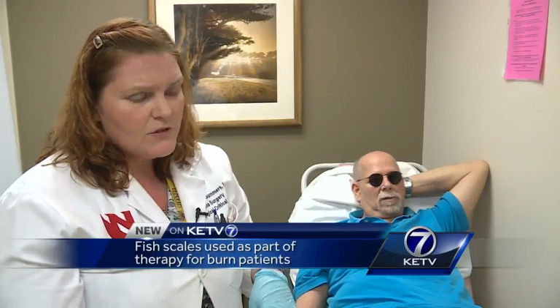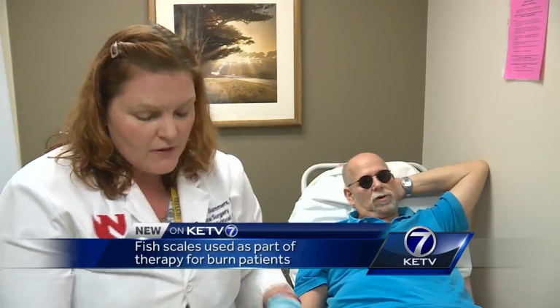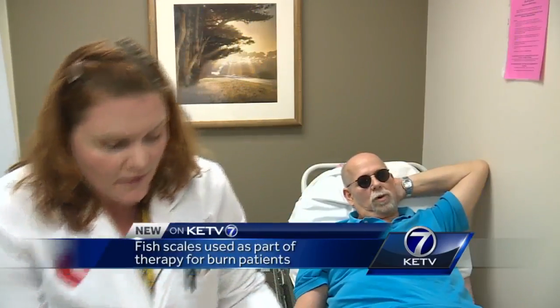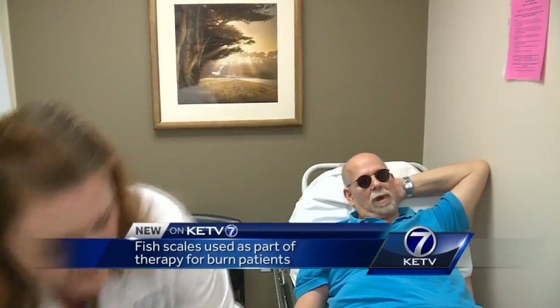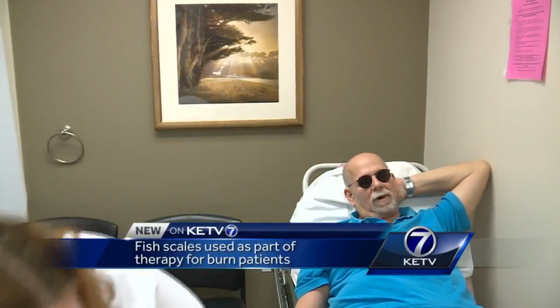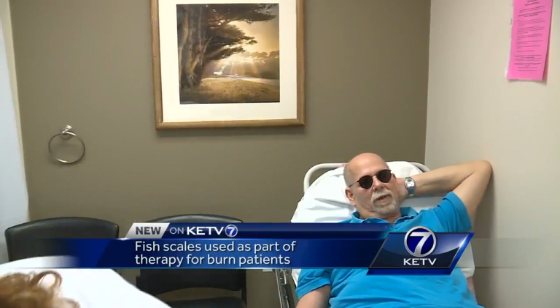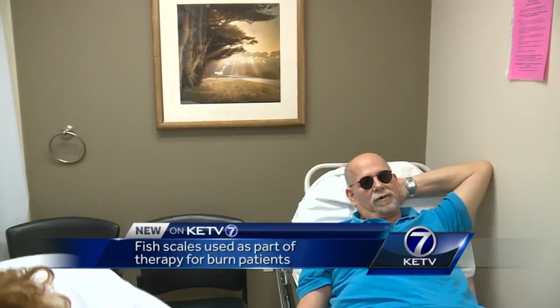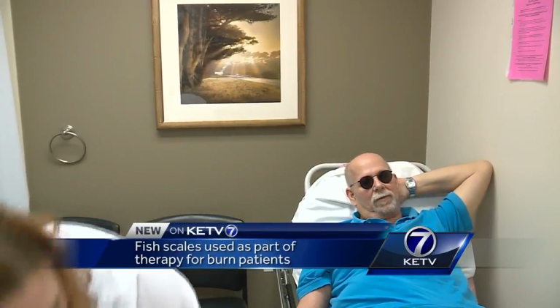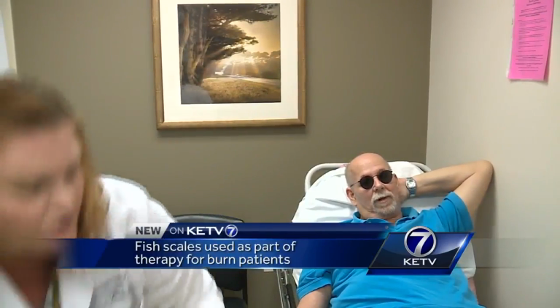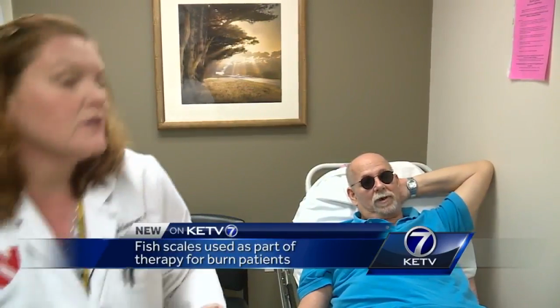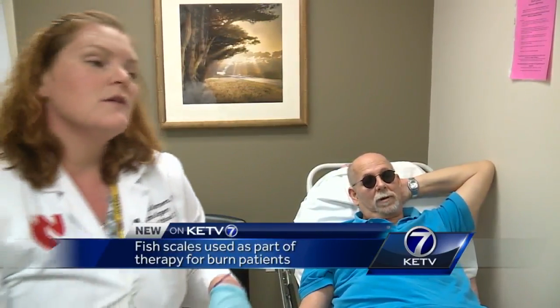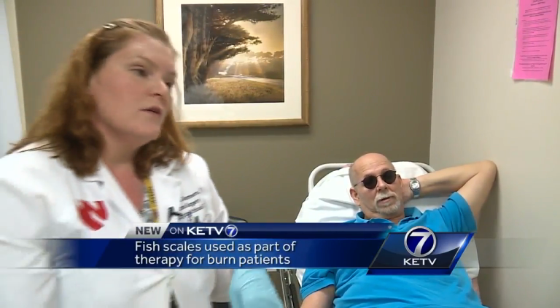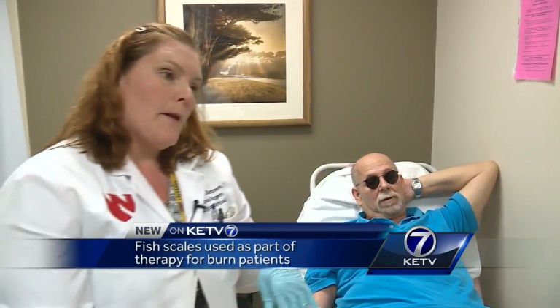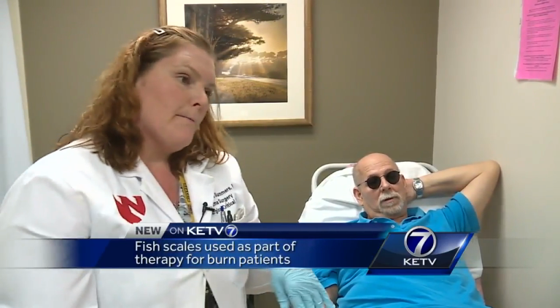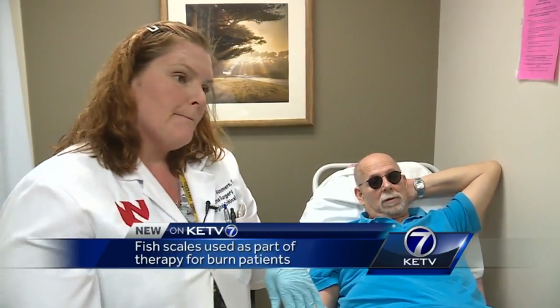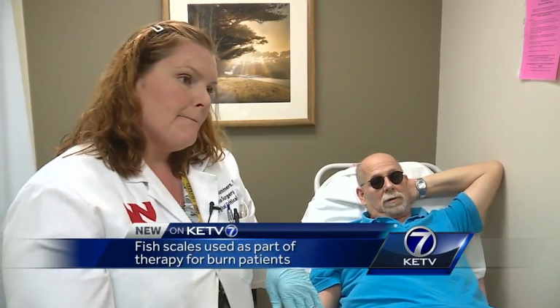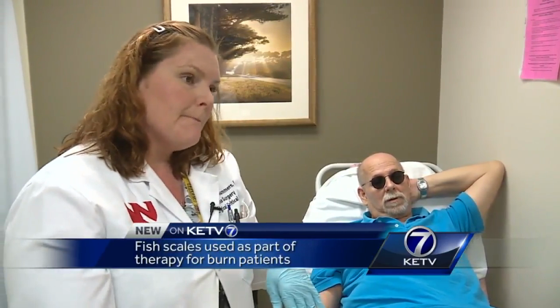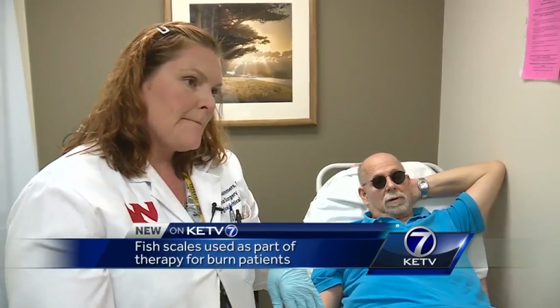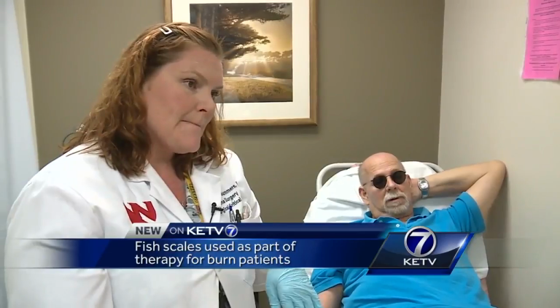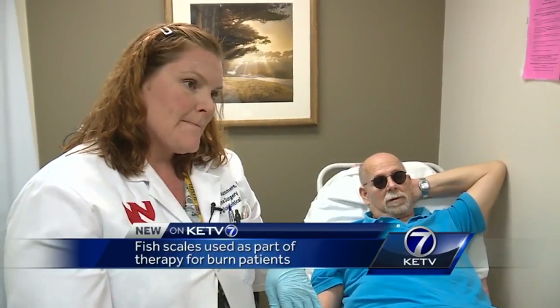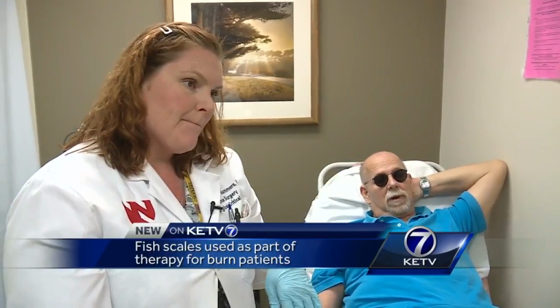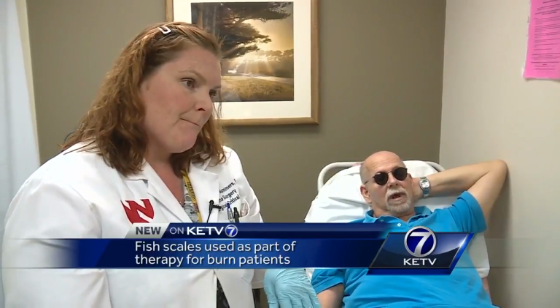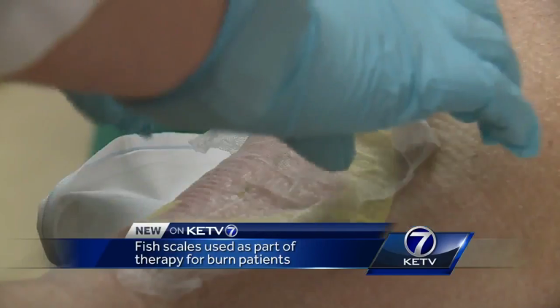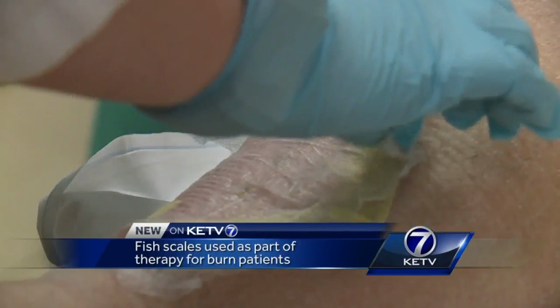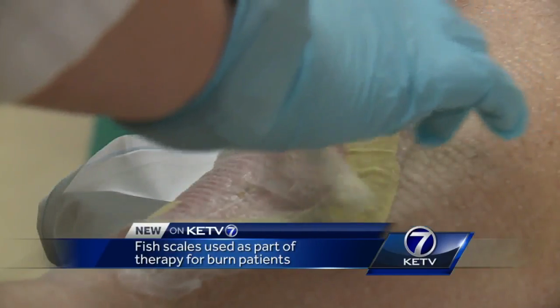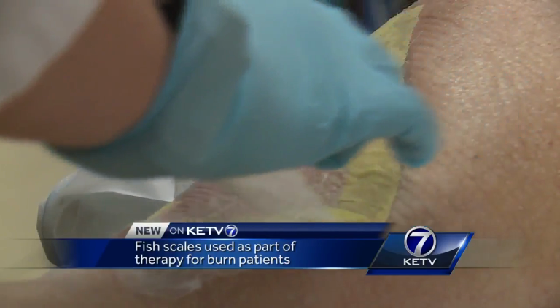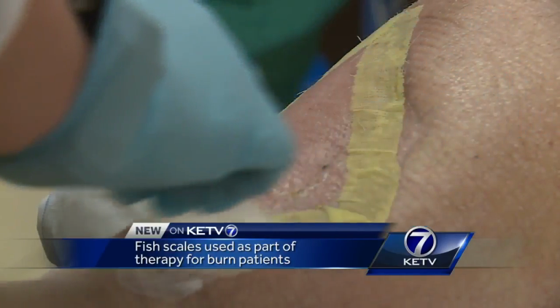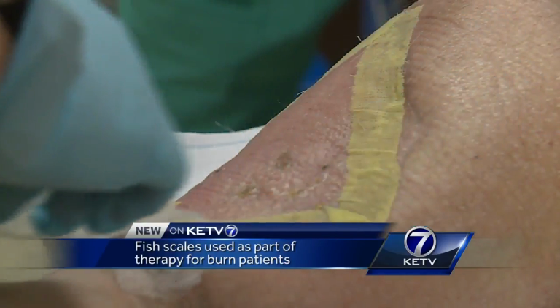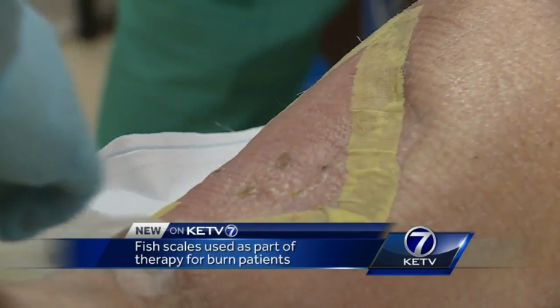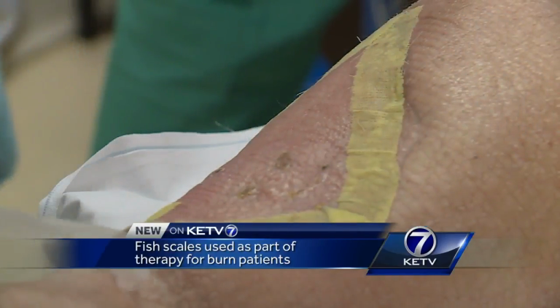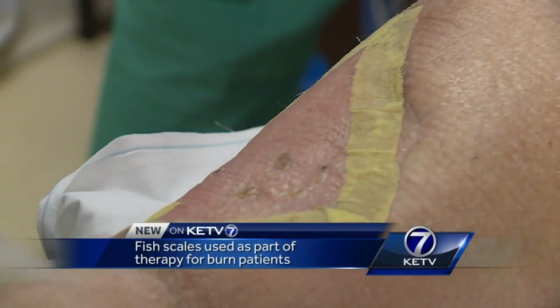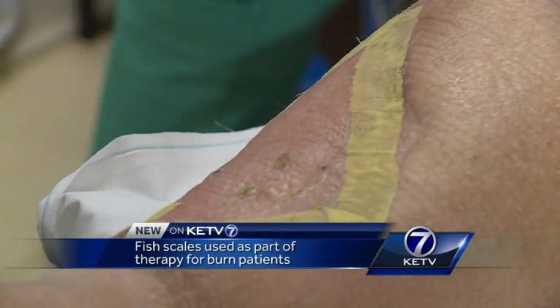It looks better than the last time that I saw it, so that's good. And the skin graft on Lee Wagner's leg keeps getting better, thanks to an unlikely source.